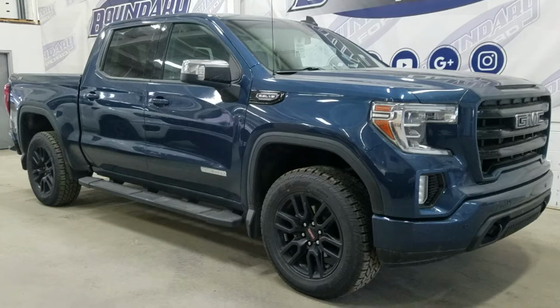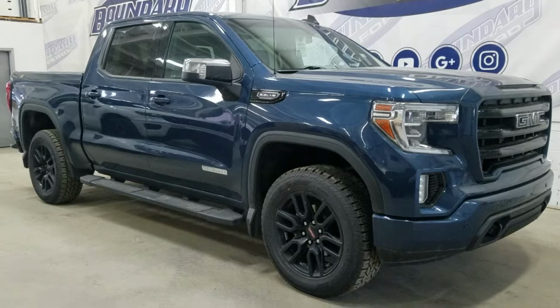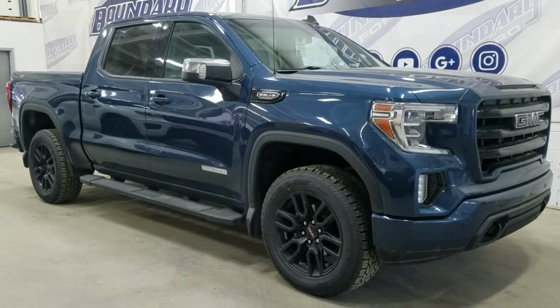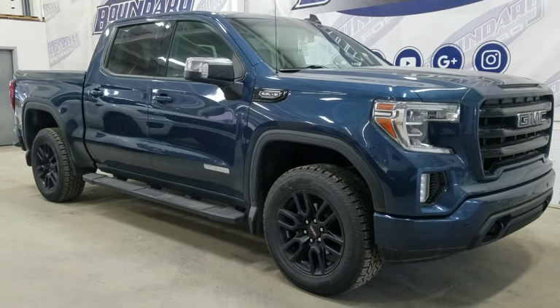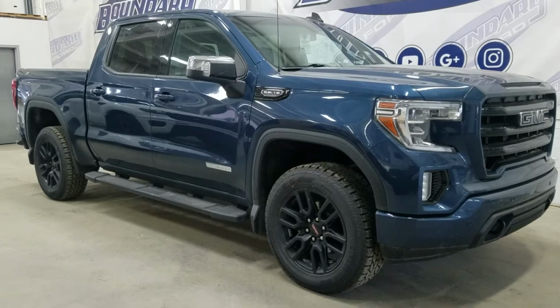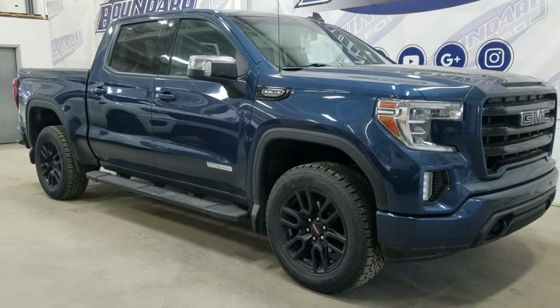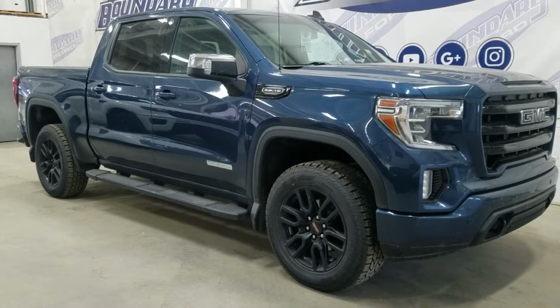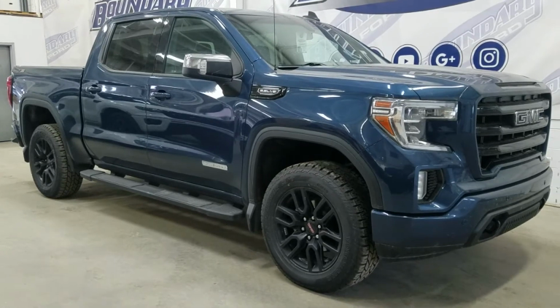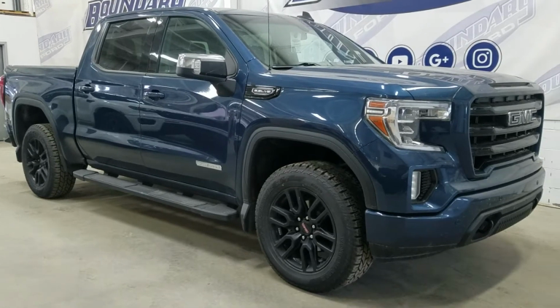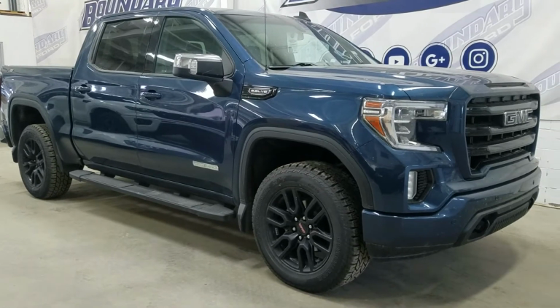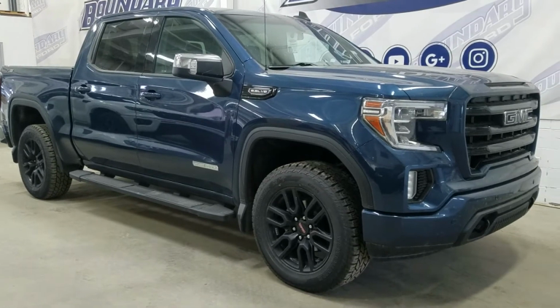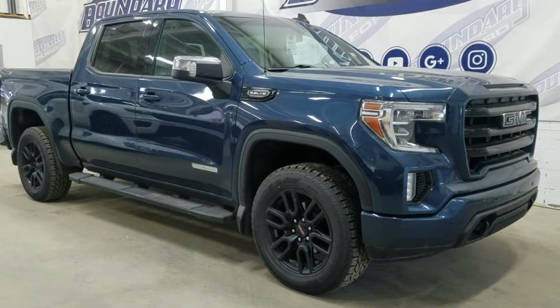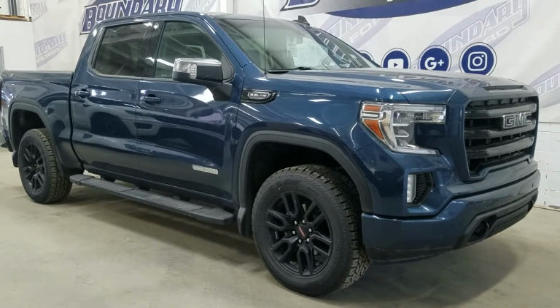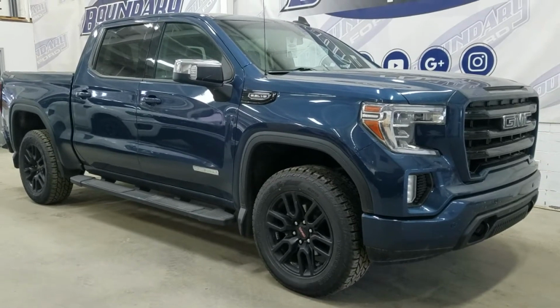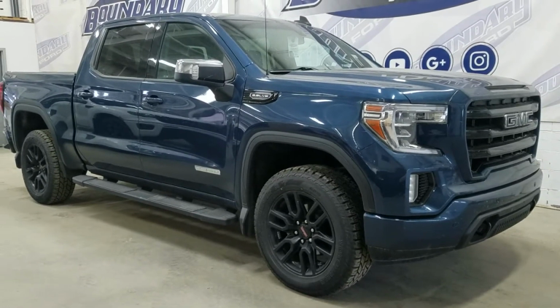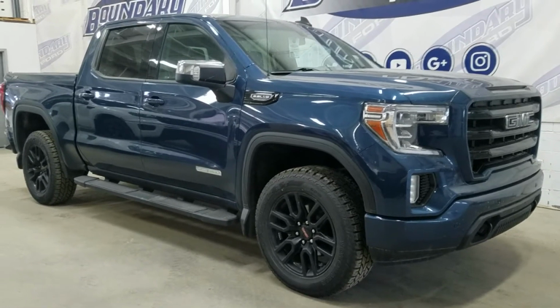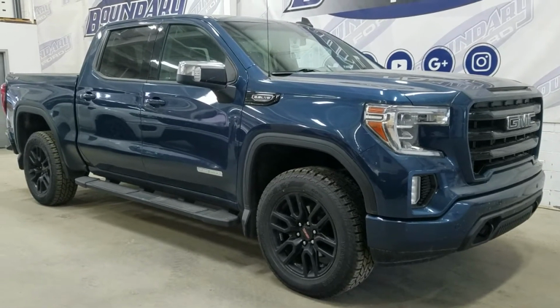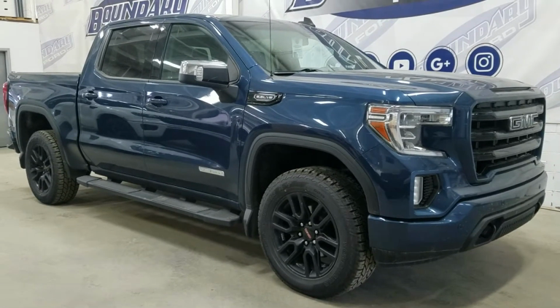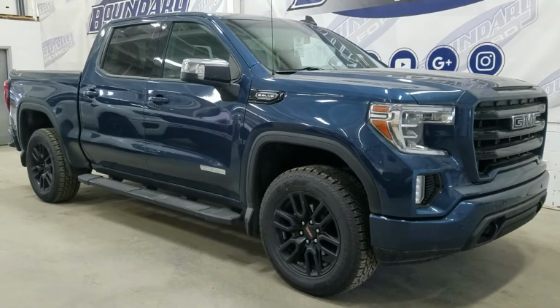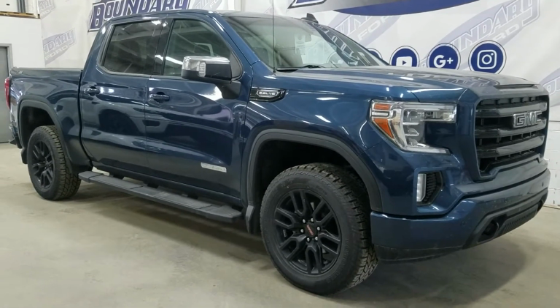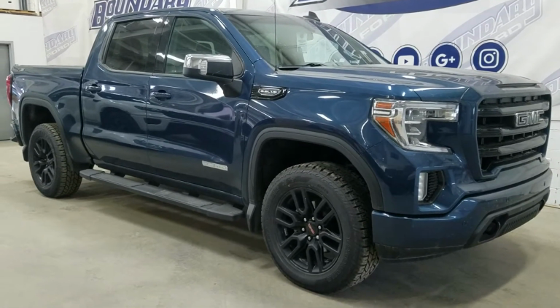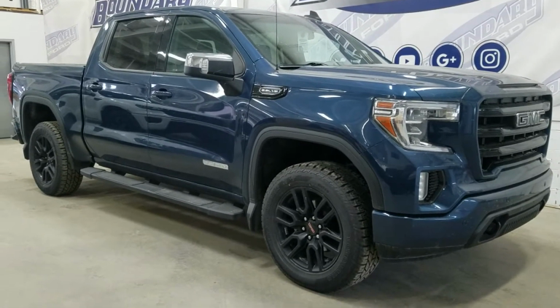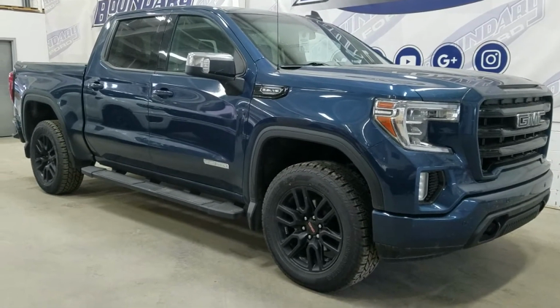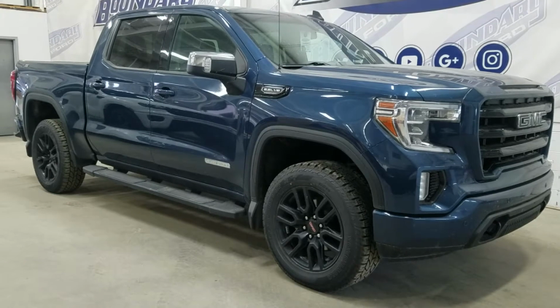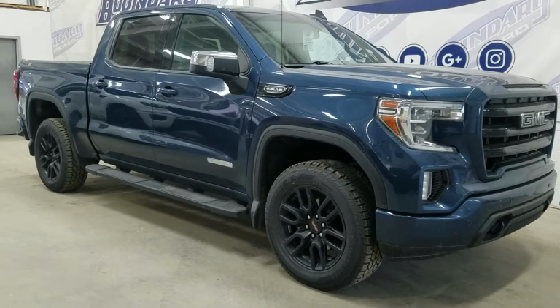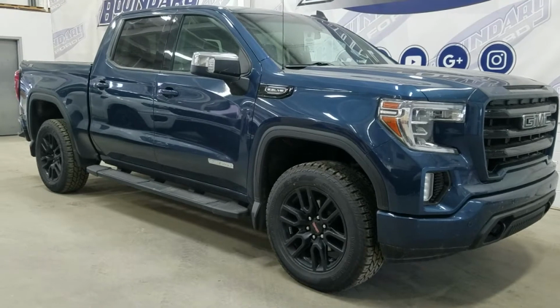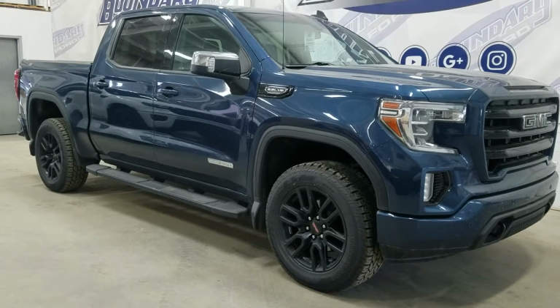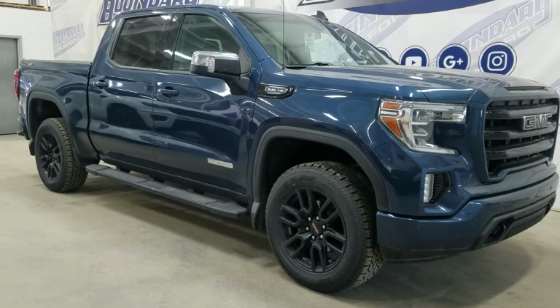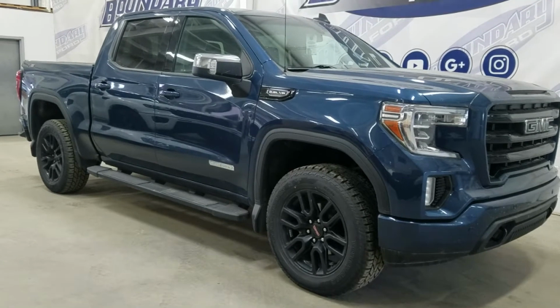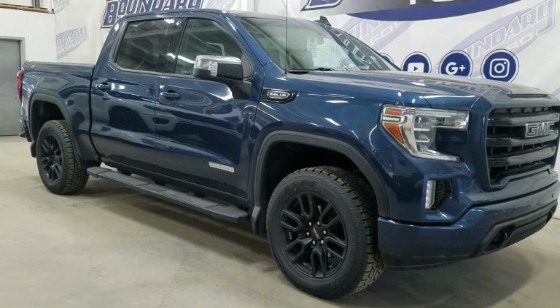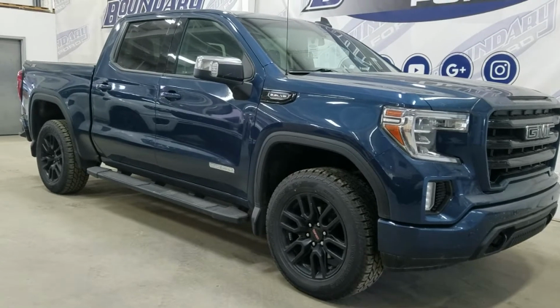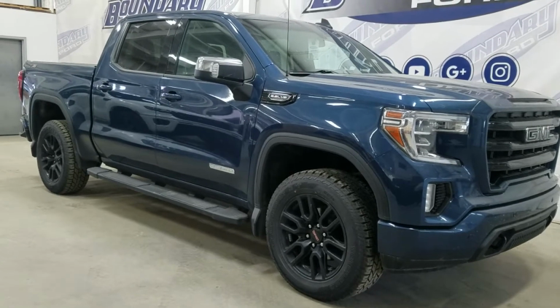We're going to Boundary Ford, located at 250 252nd Avenue, Lloydminster, Border City. Today we're checking out this beautiful pre-owned 2019 GMC Sierra 1500 Elevation.